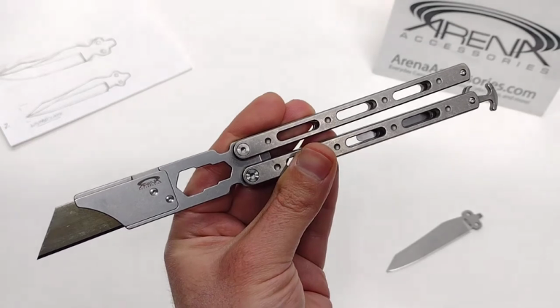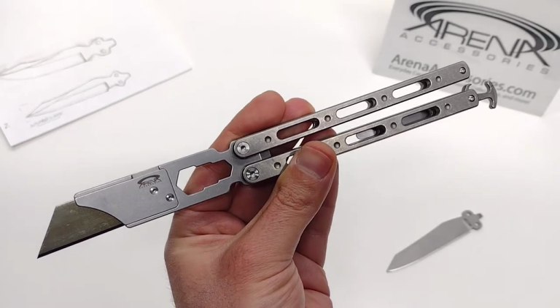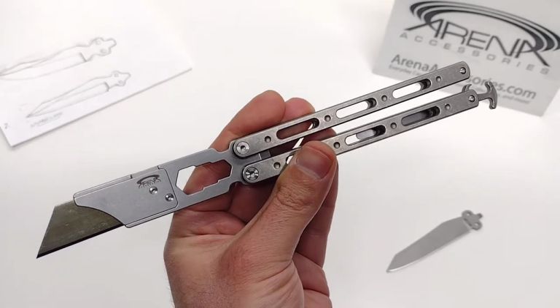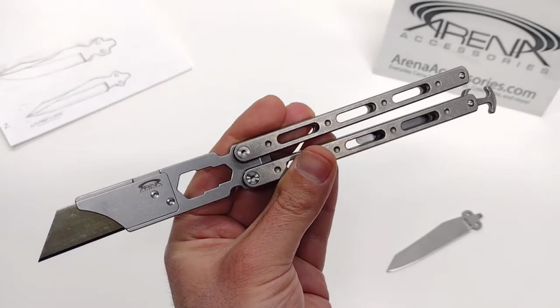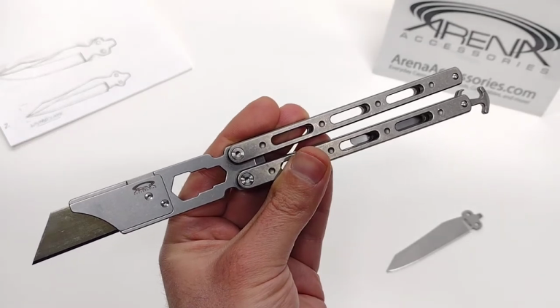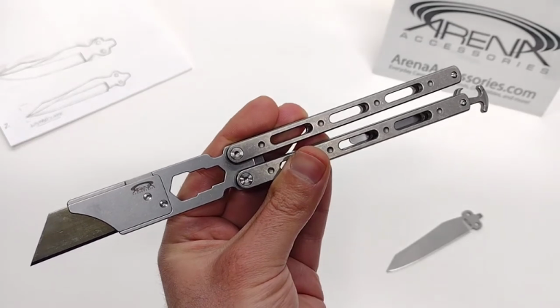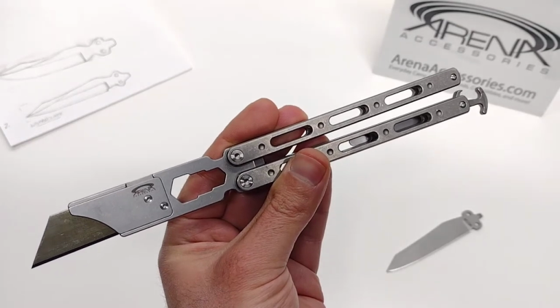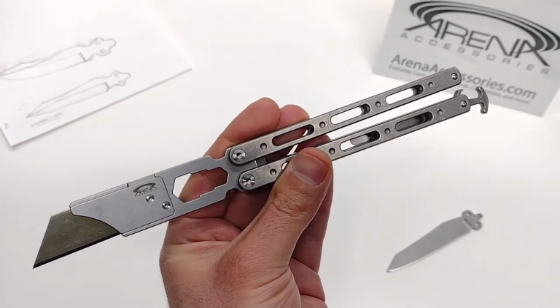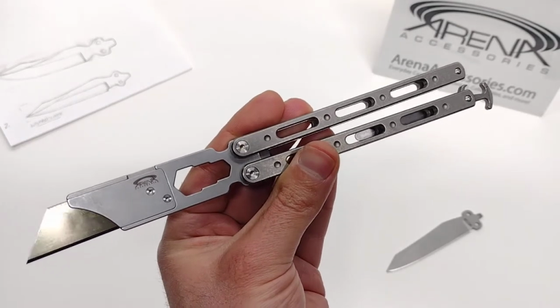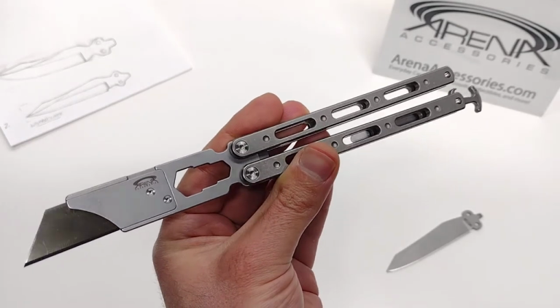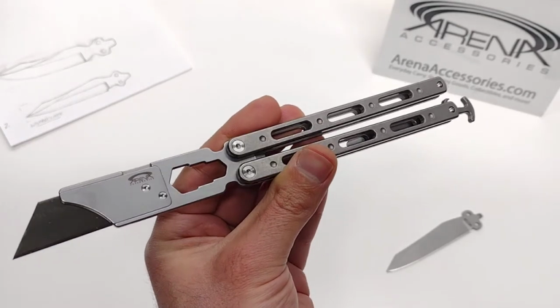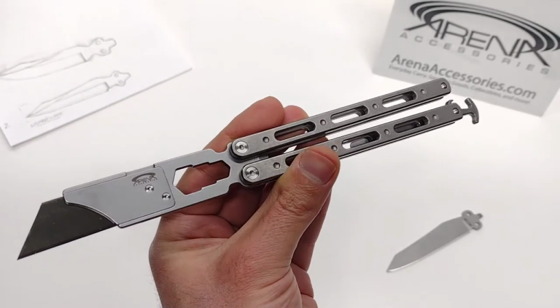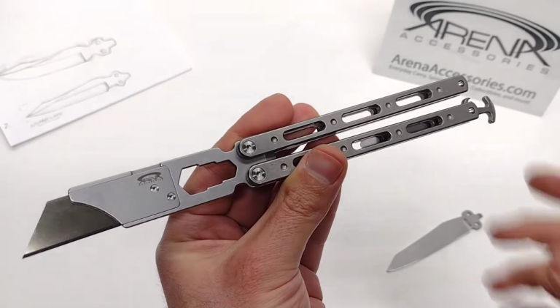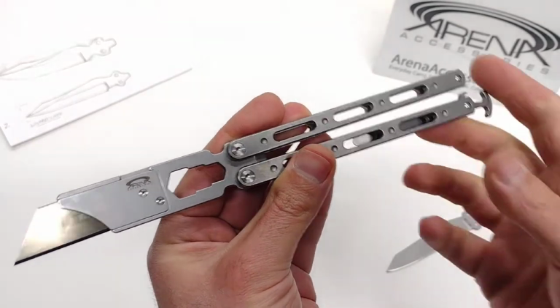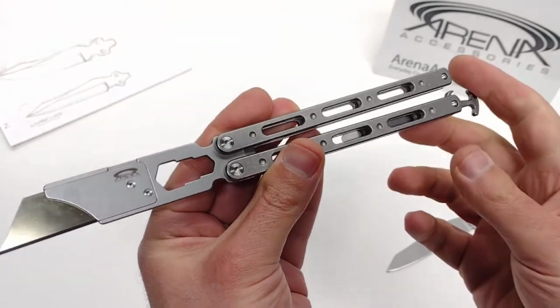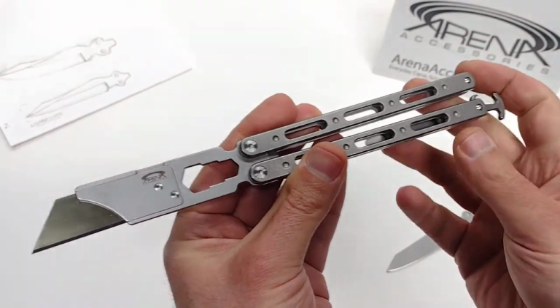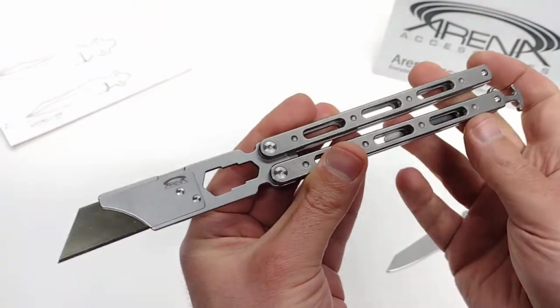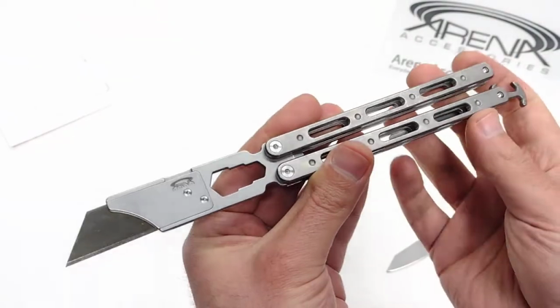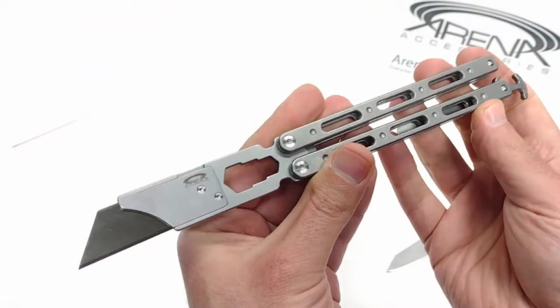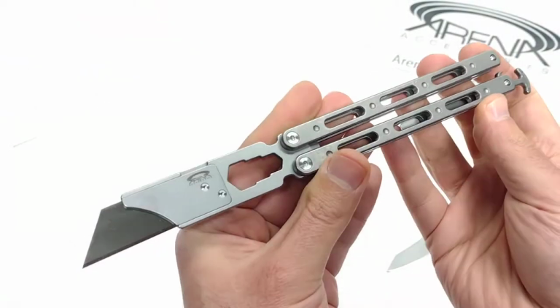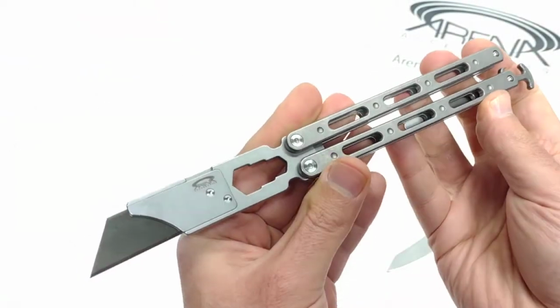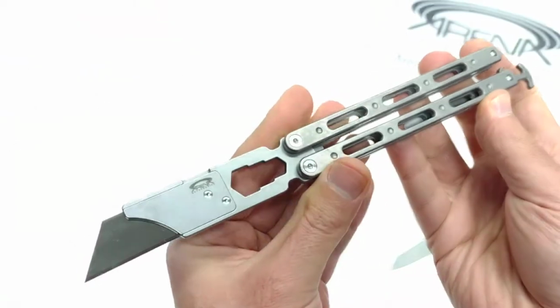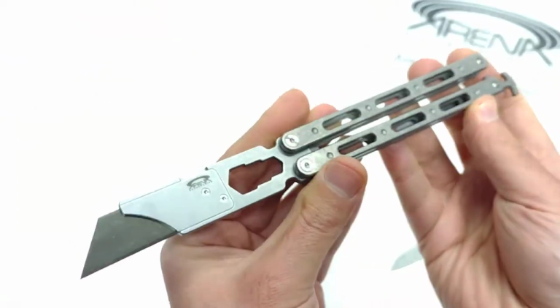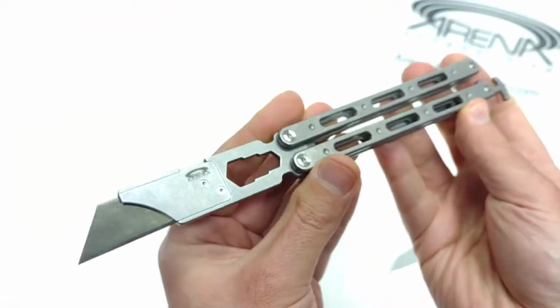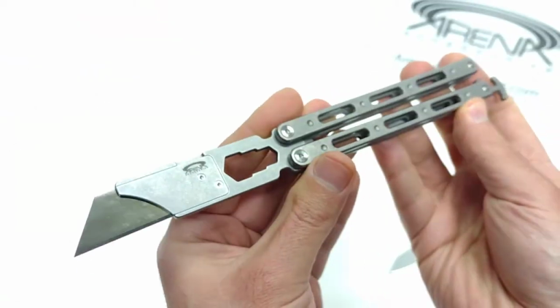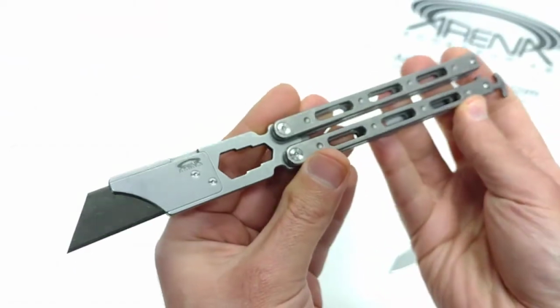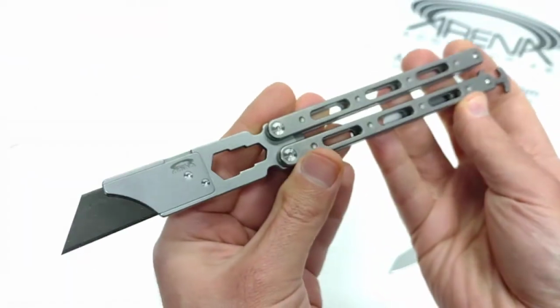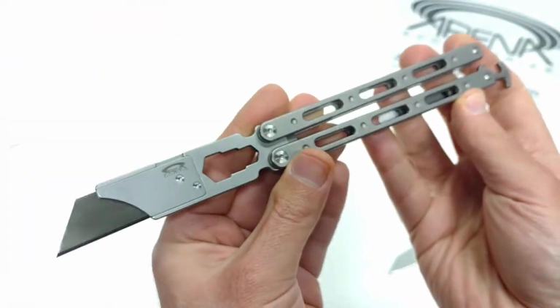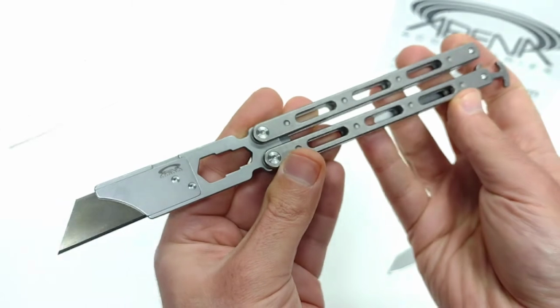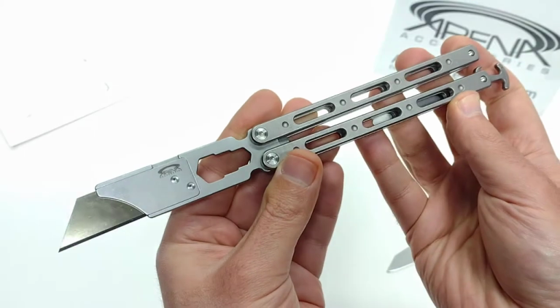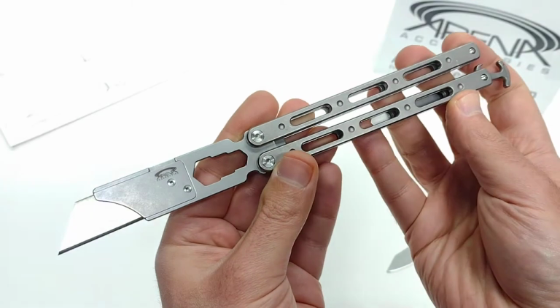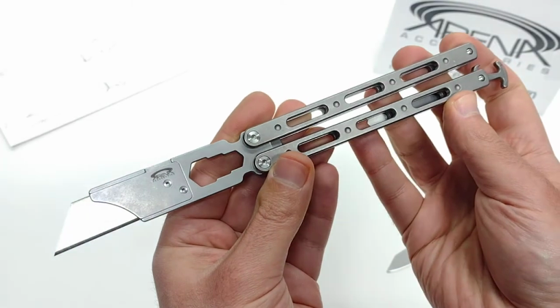Hey everybody, this is one of those knives that is just going to get you to say, shut up and take my money.